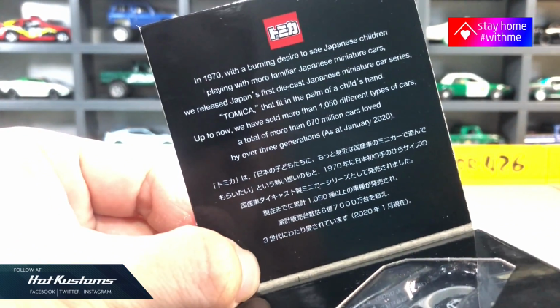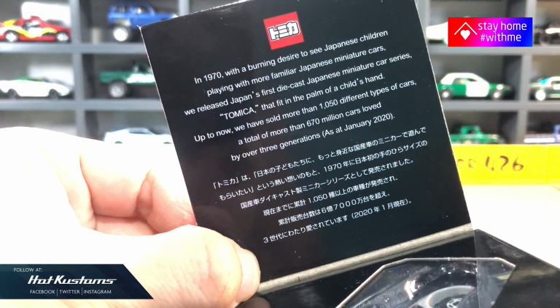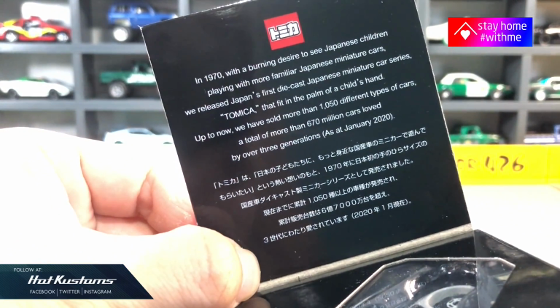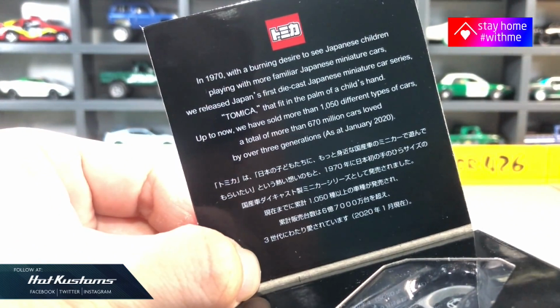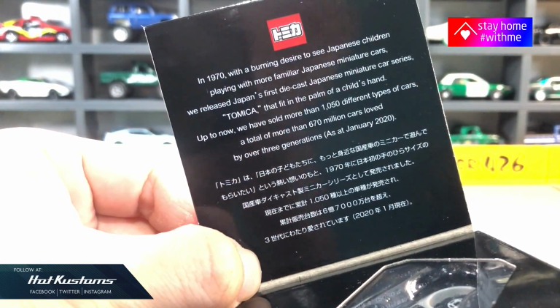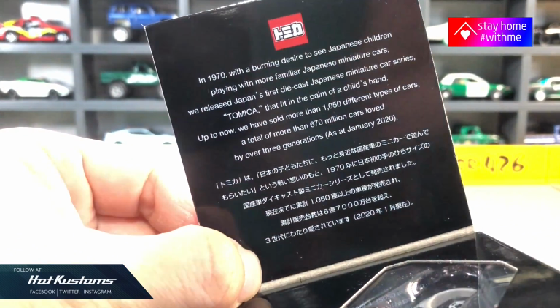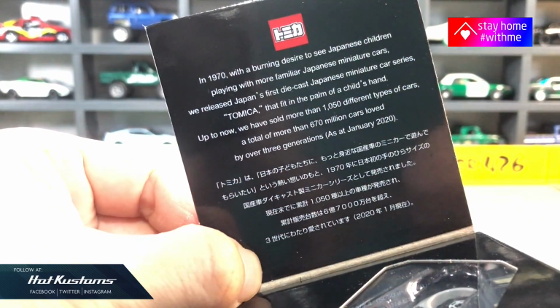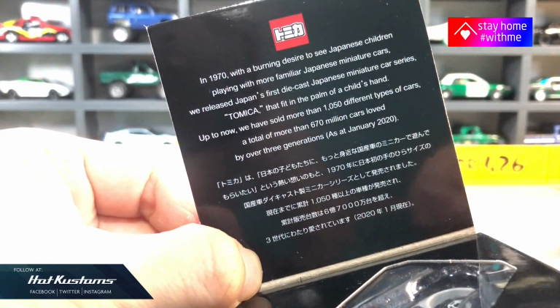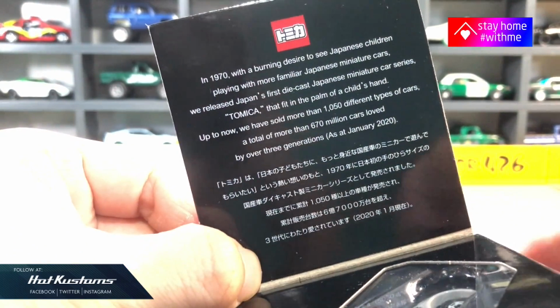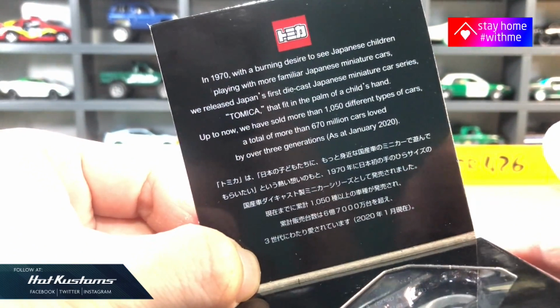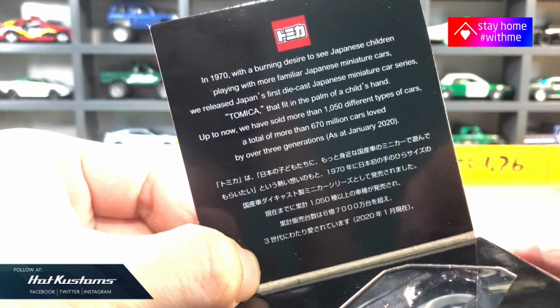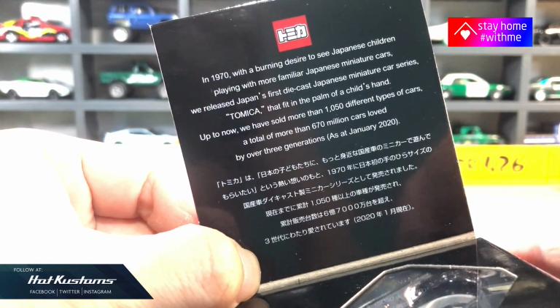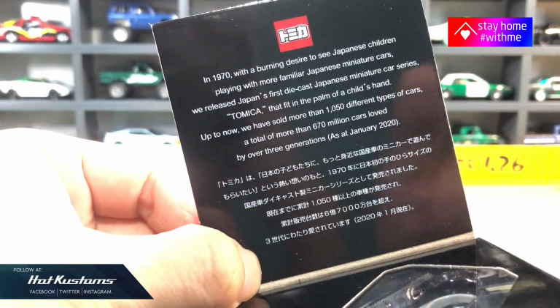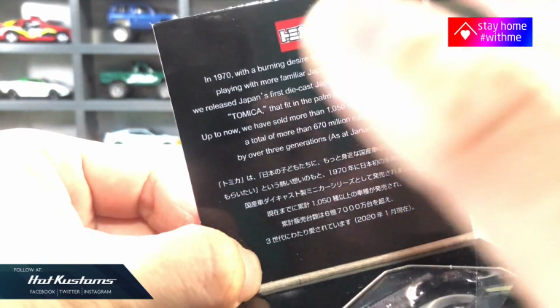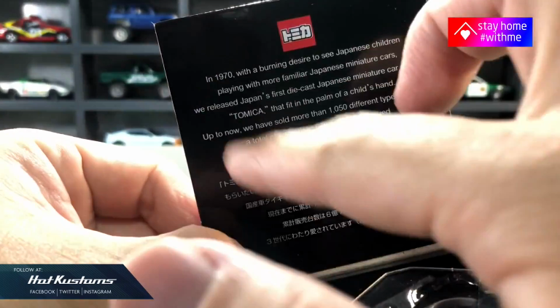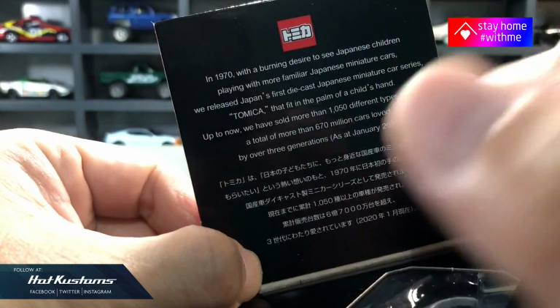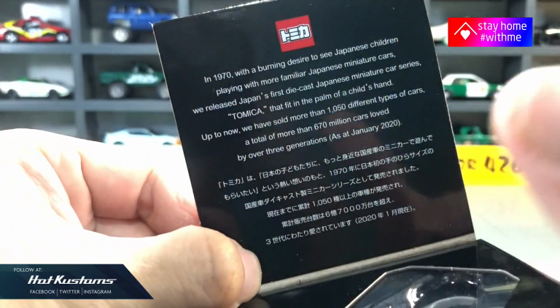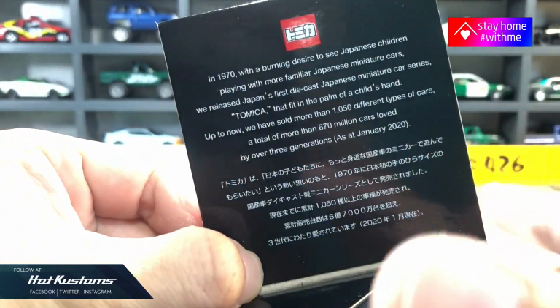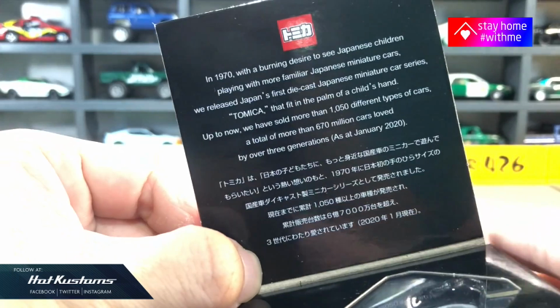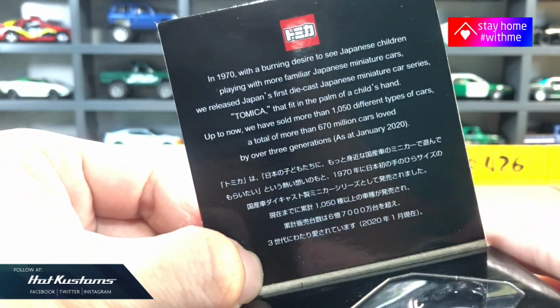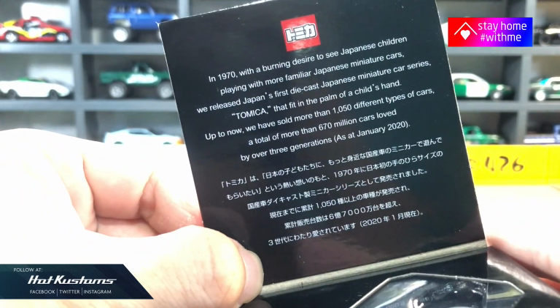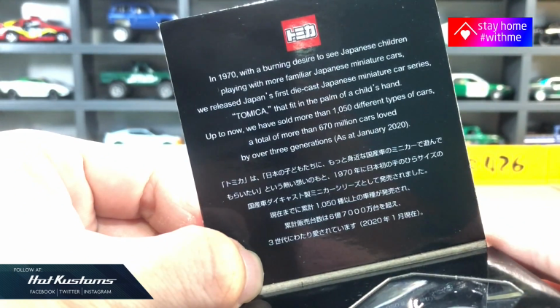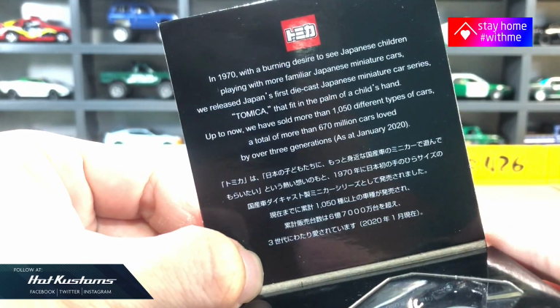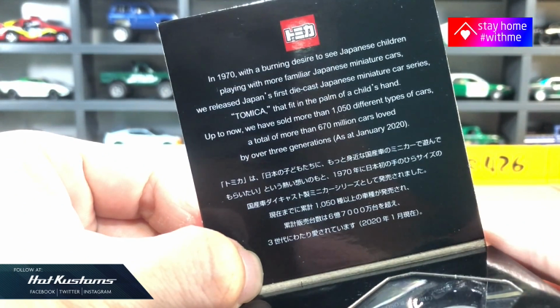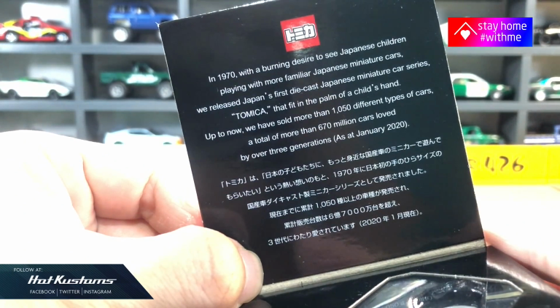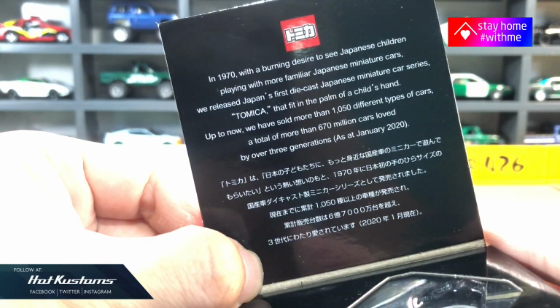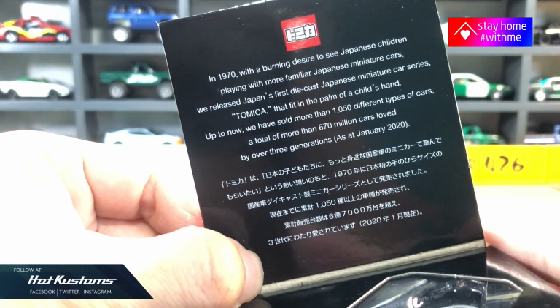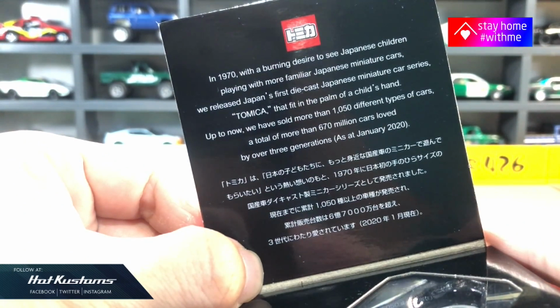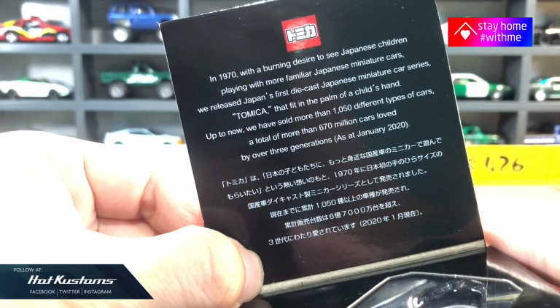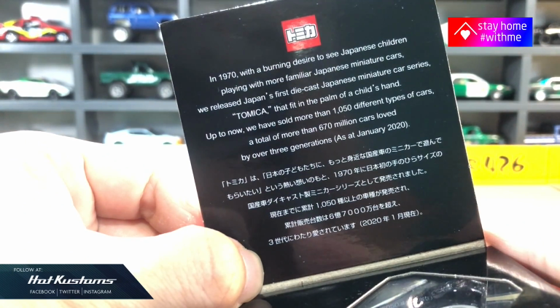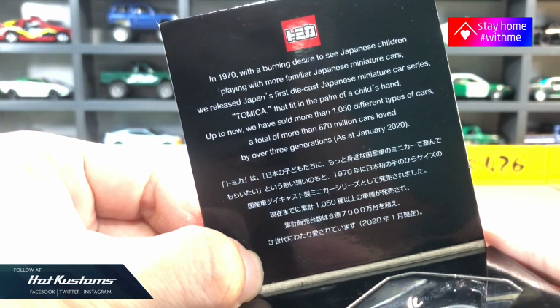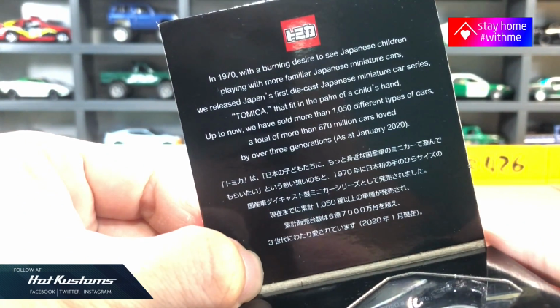There's also a bio included, not on the LQ itself, but focused on the history of Tomica instead.